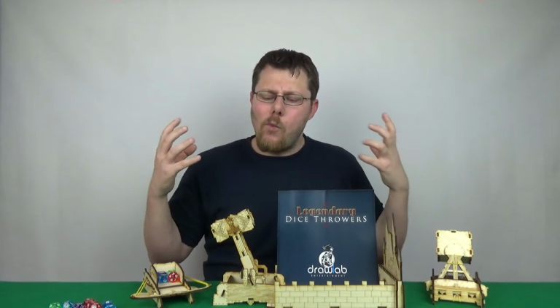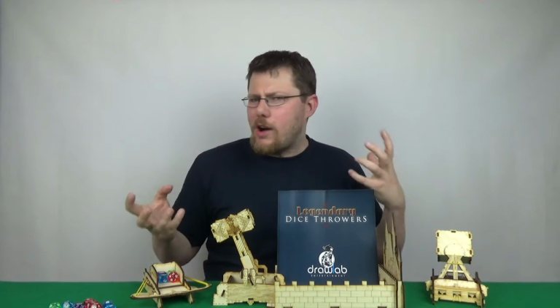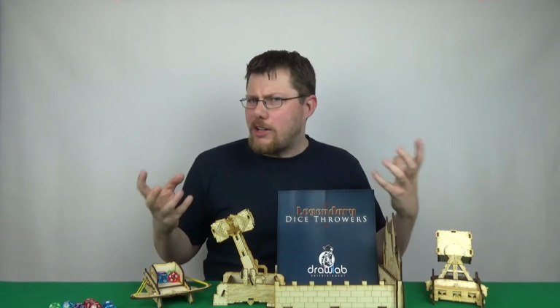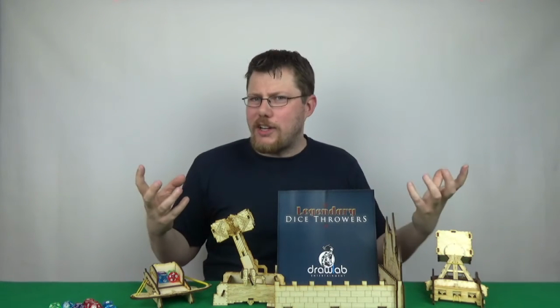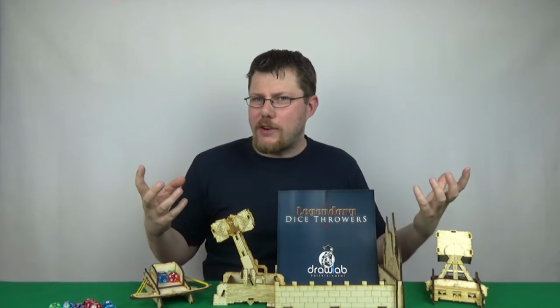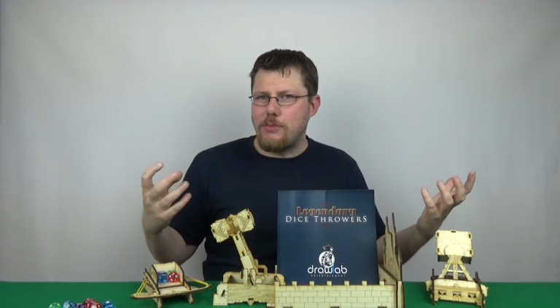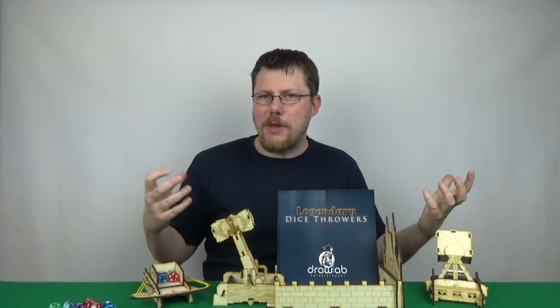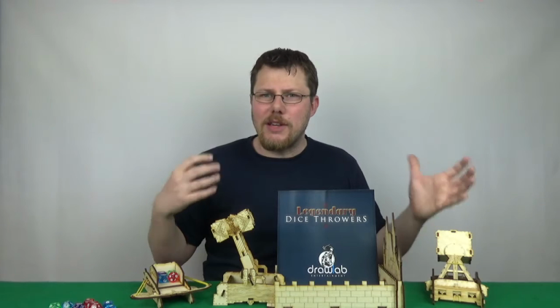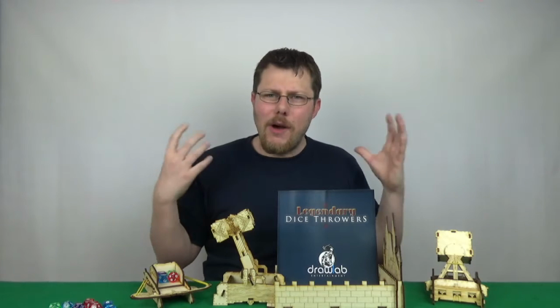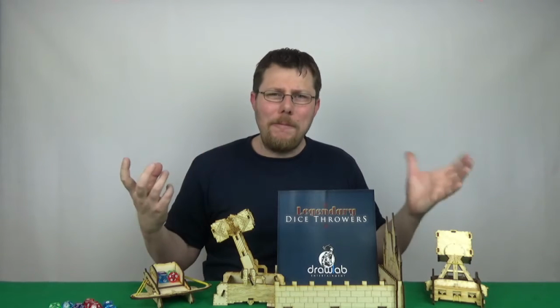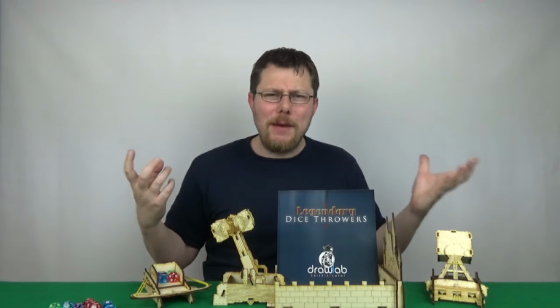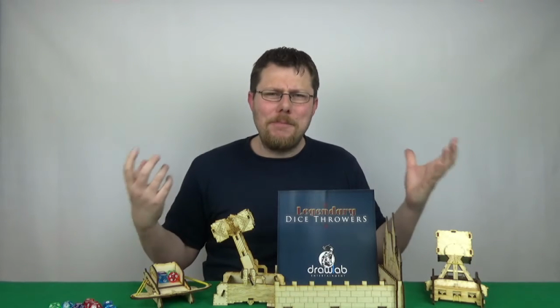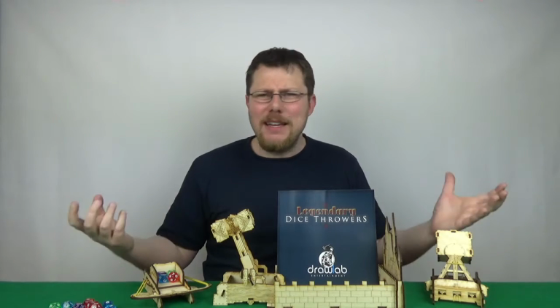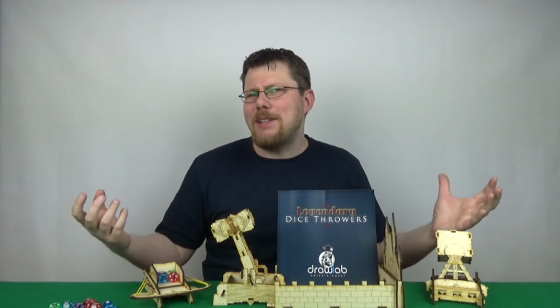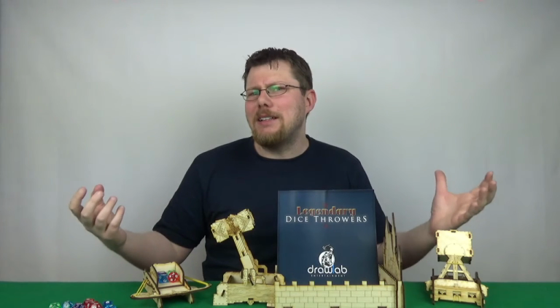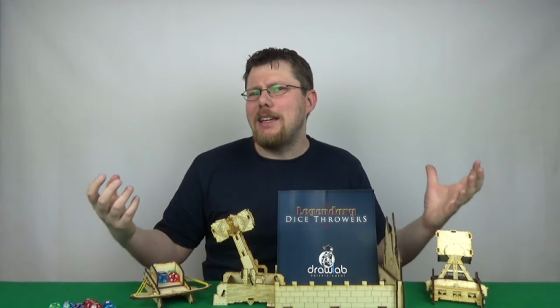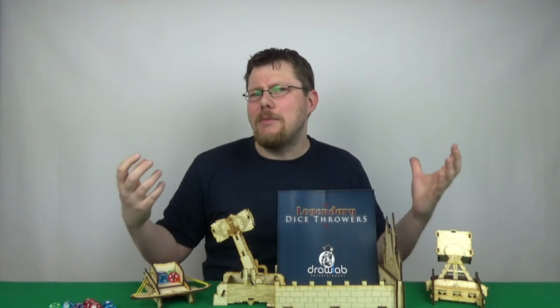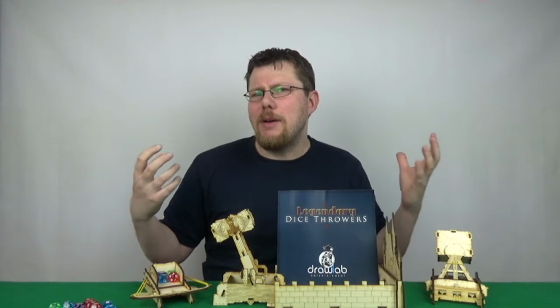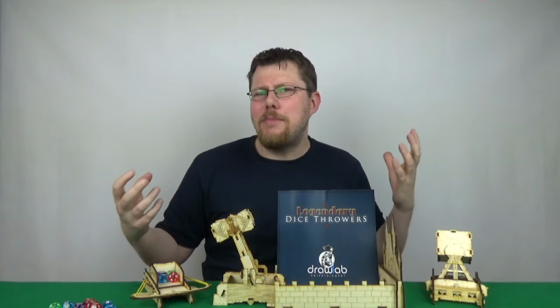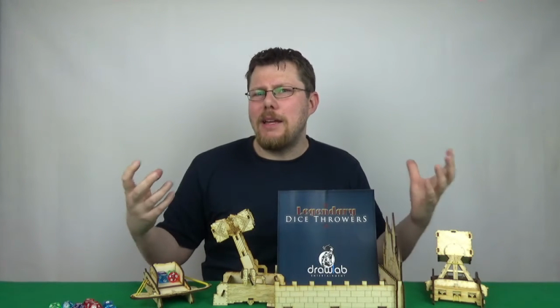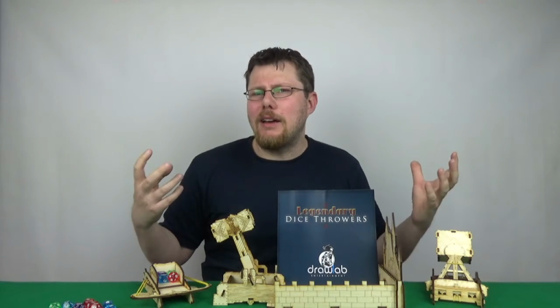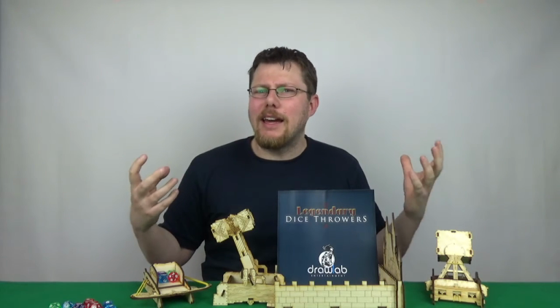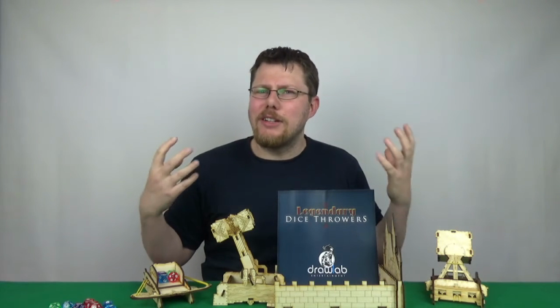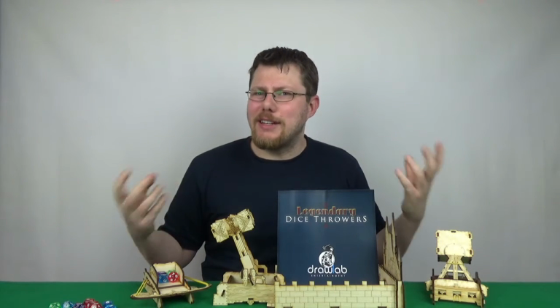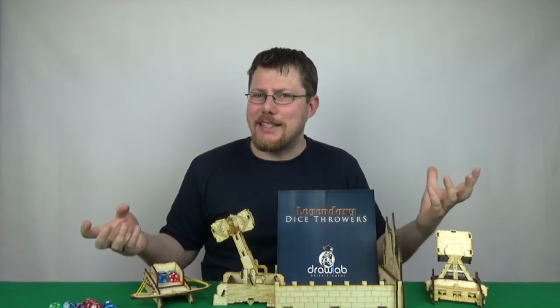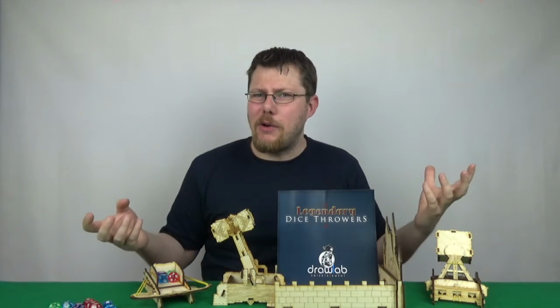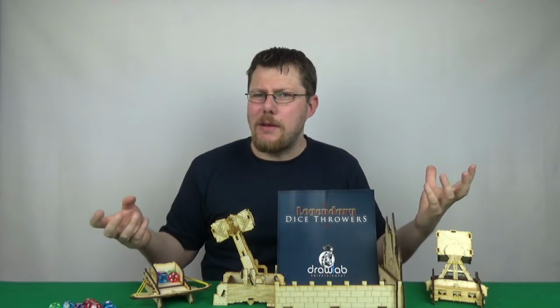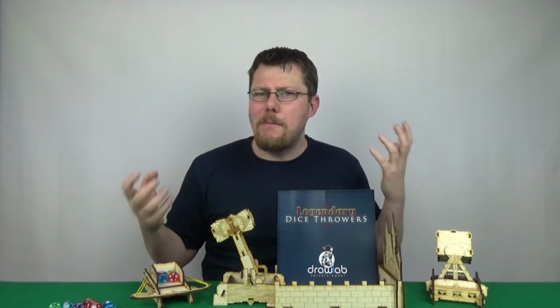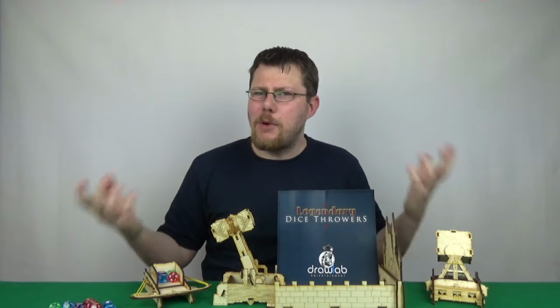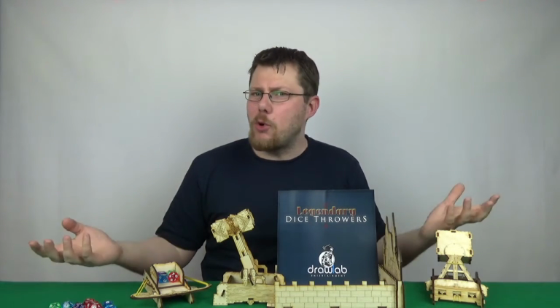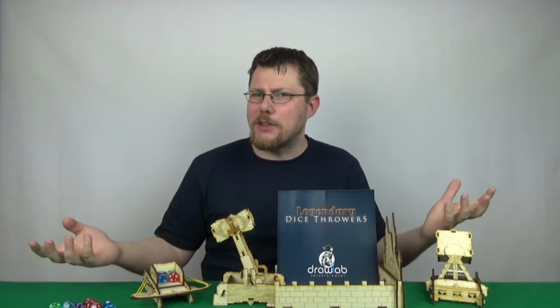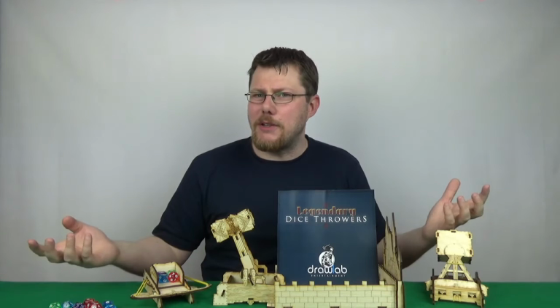What are dice throwers, you might be asking? Well, they're basically a bit like having a dice tower, but more explosive.